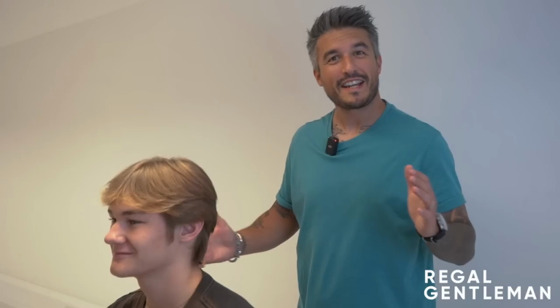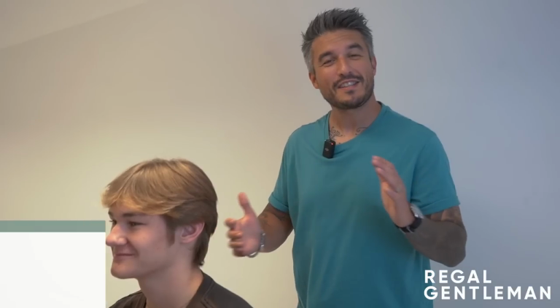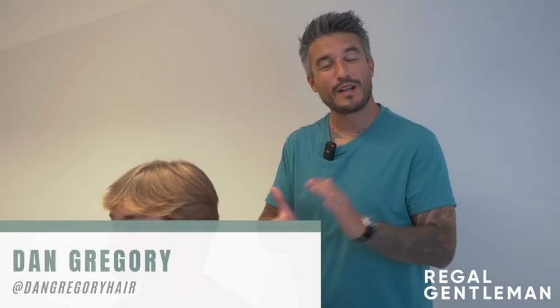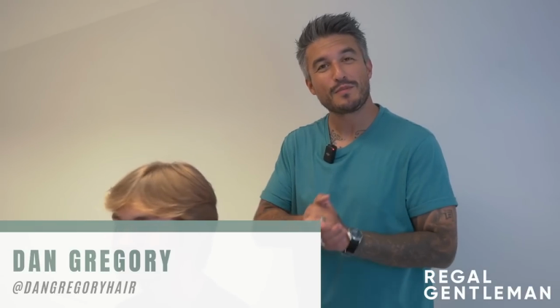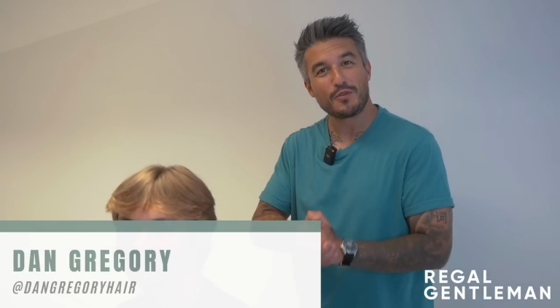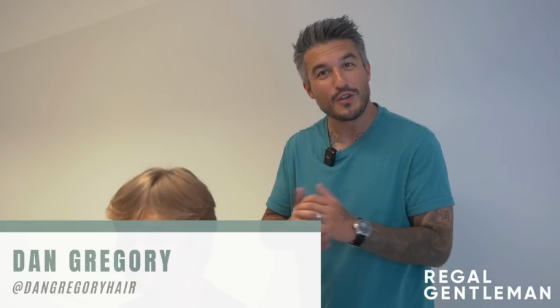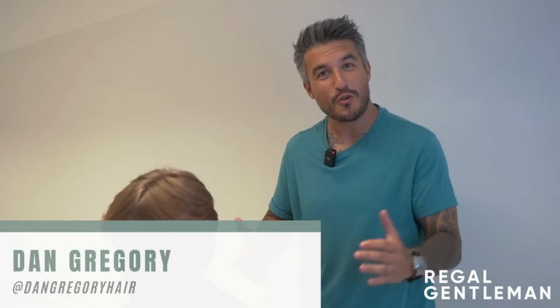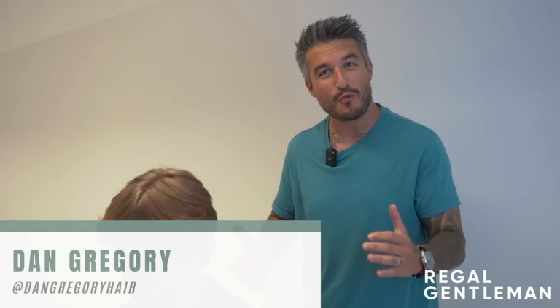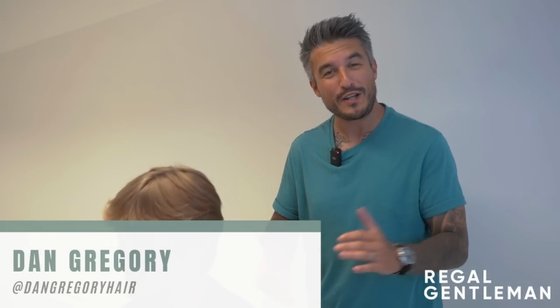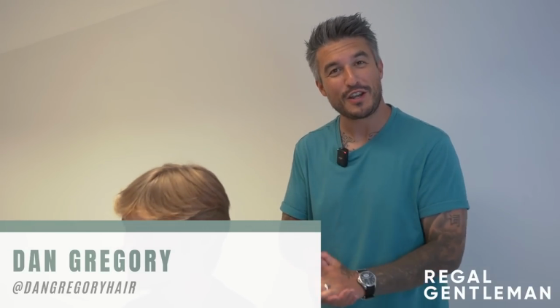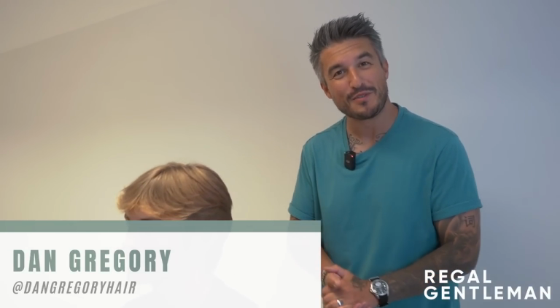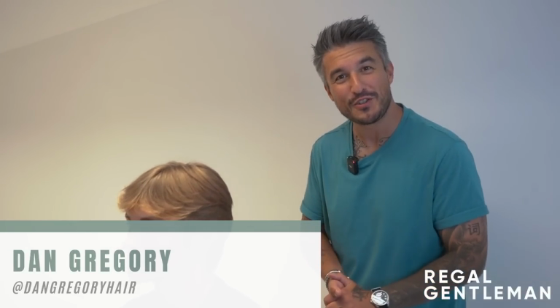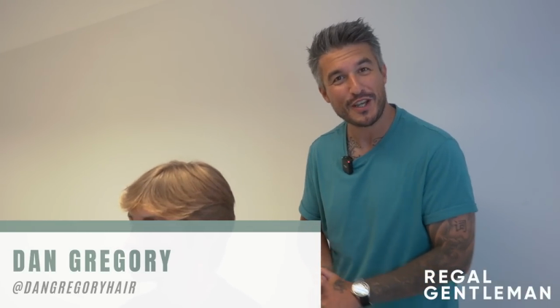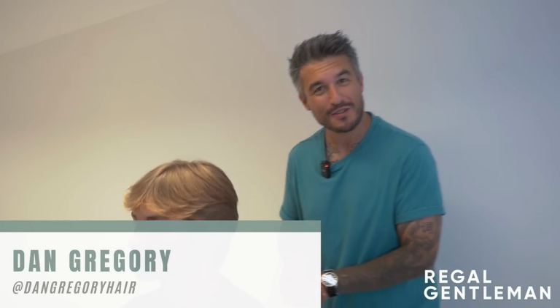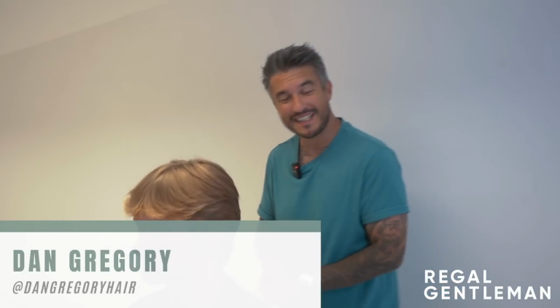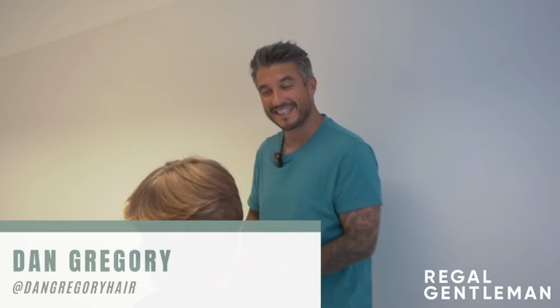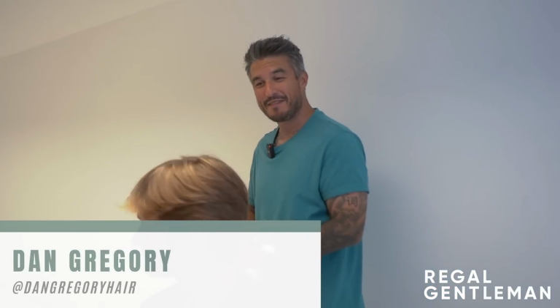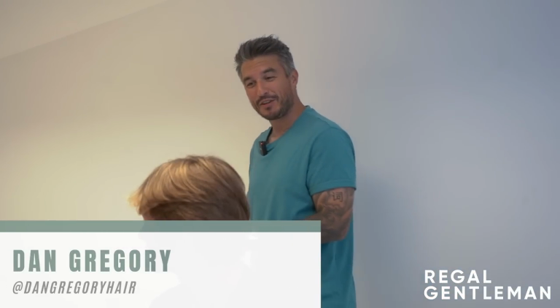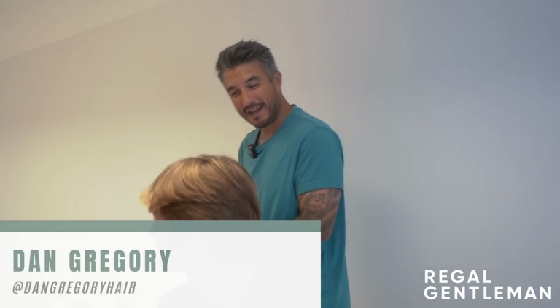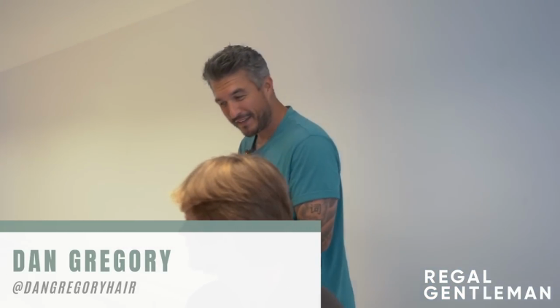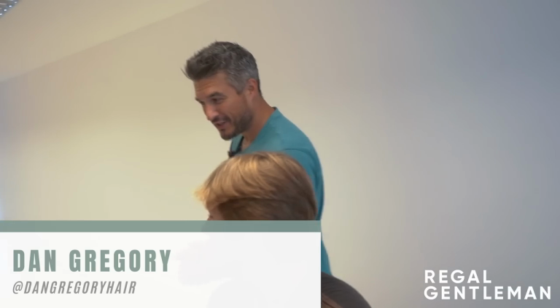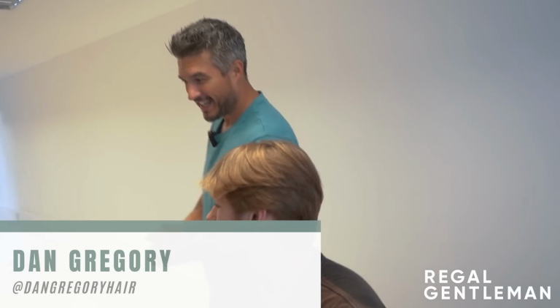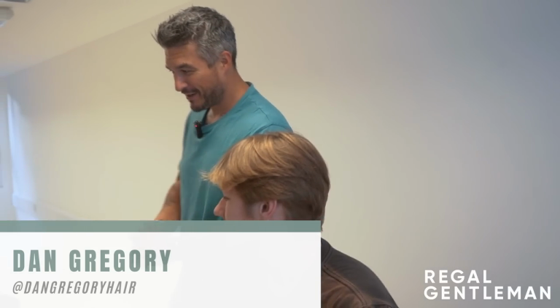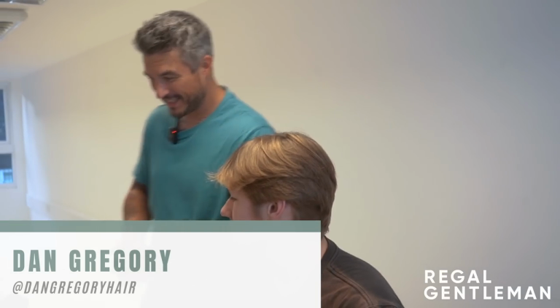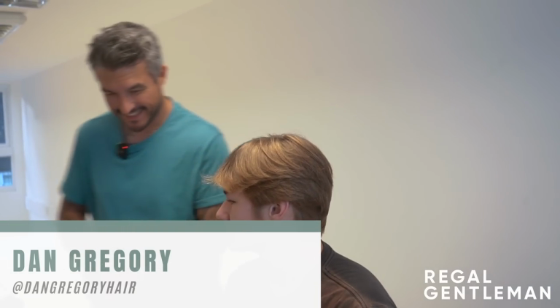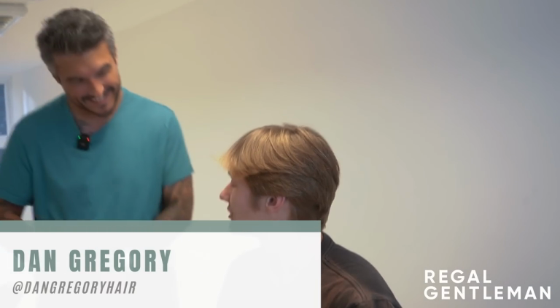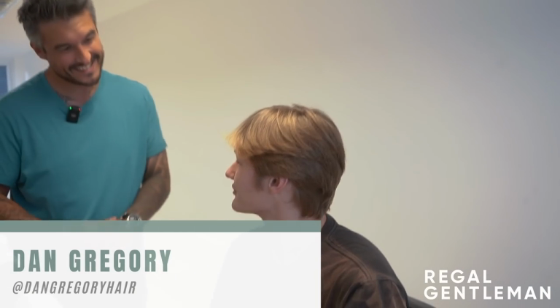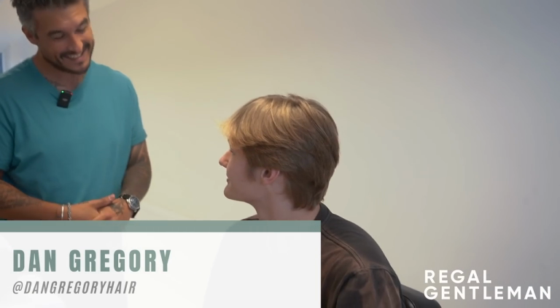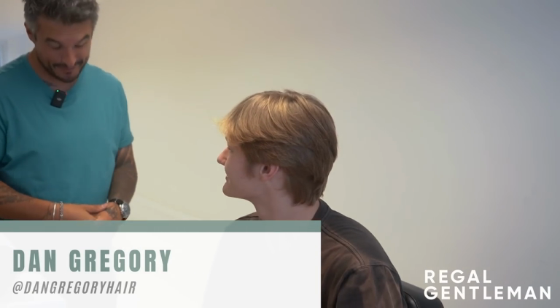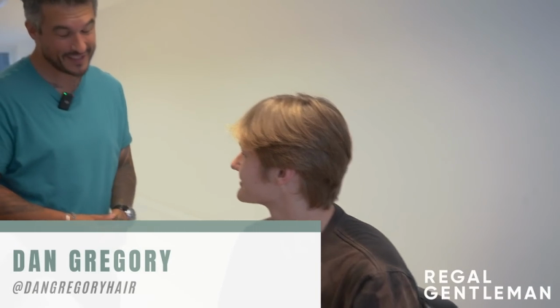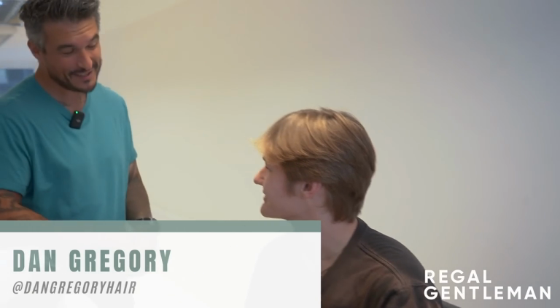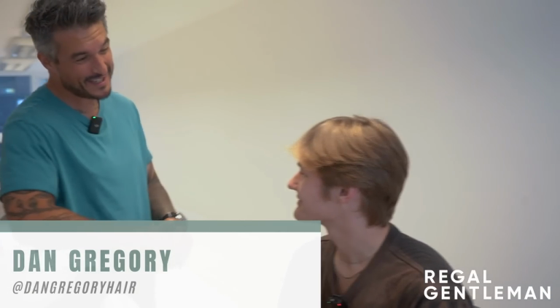Alright guys, welcome to the new Regal Gentleman Studios. Today we've got Tammy in the chair. How are you, mate? Good, how are you? I'm good, thank you, mate.